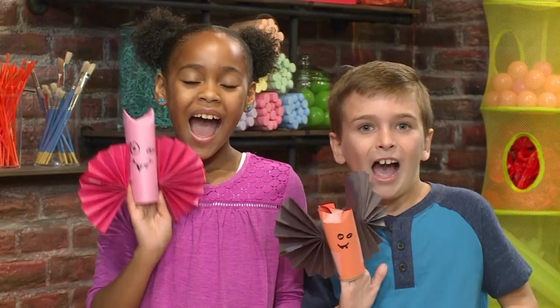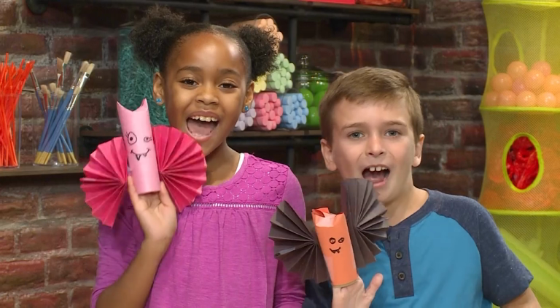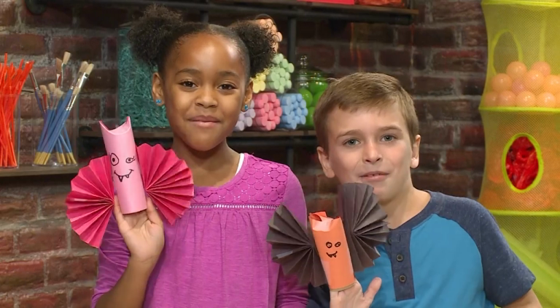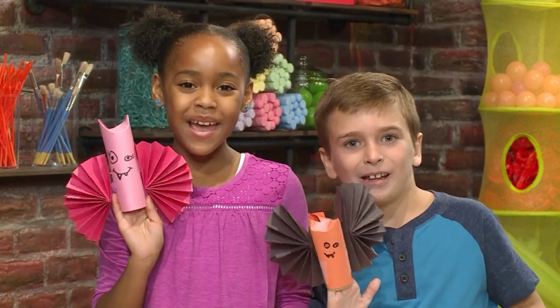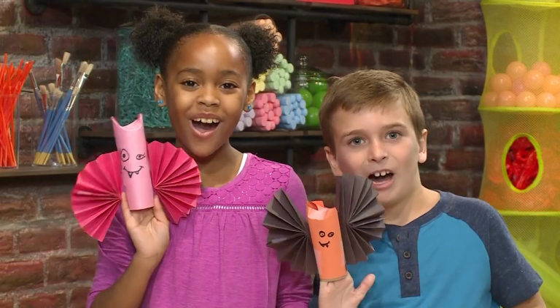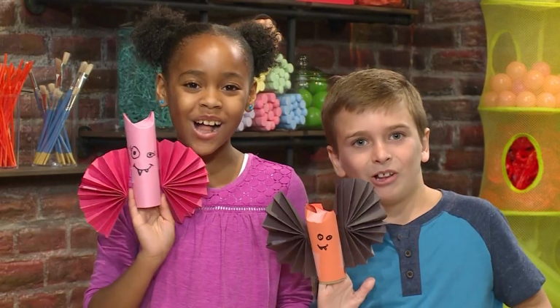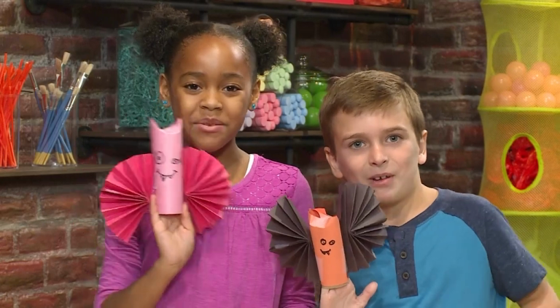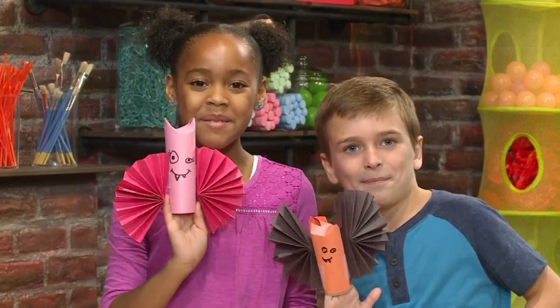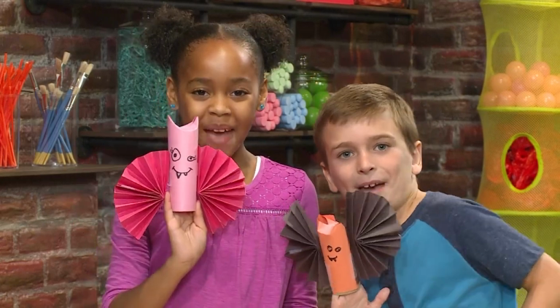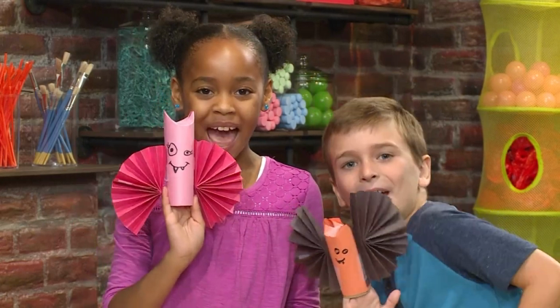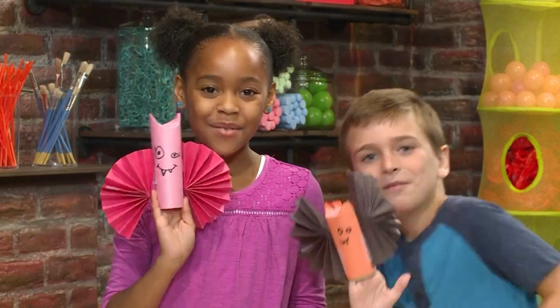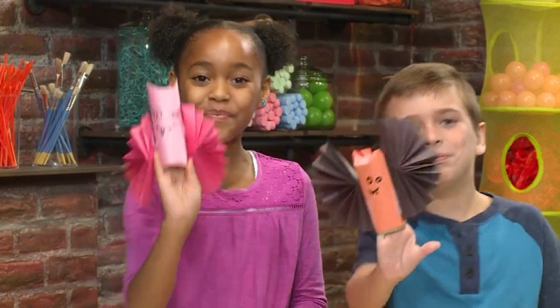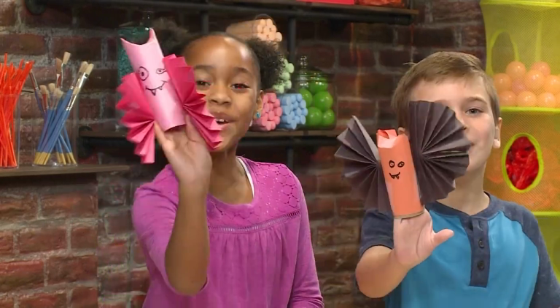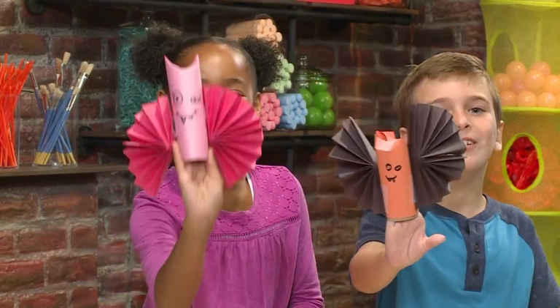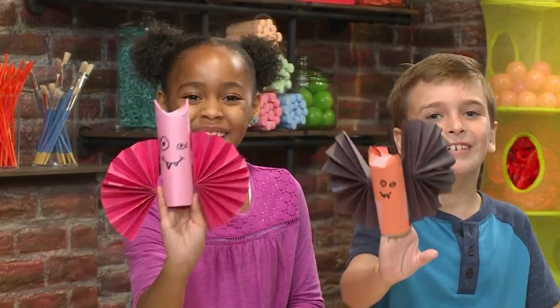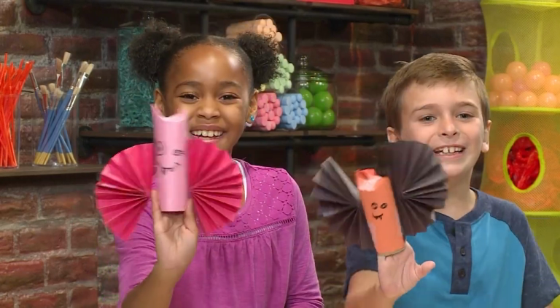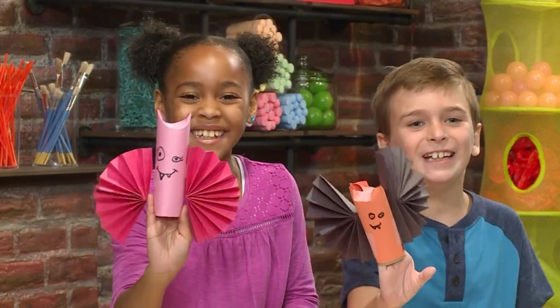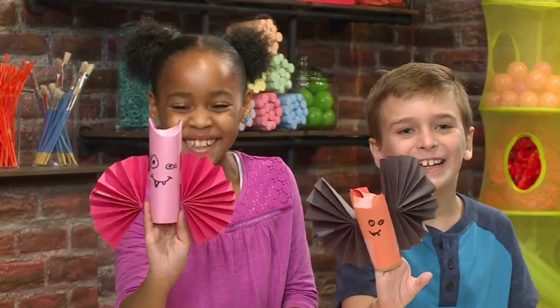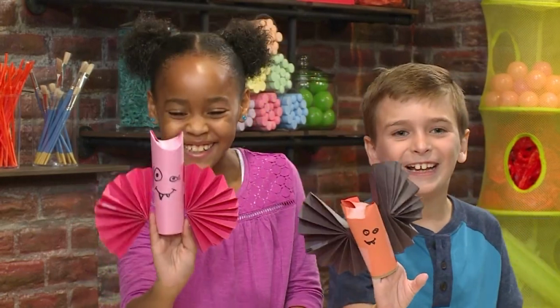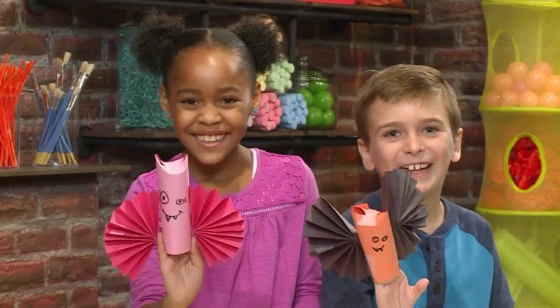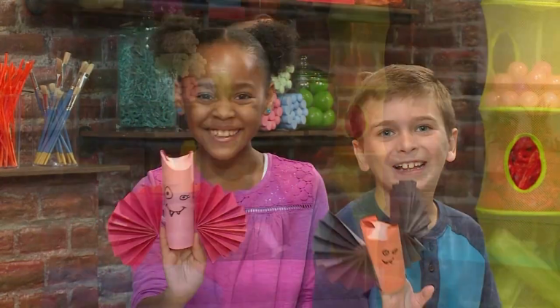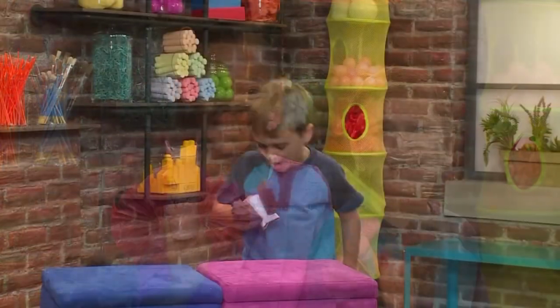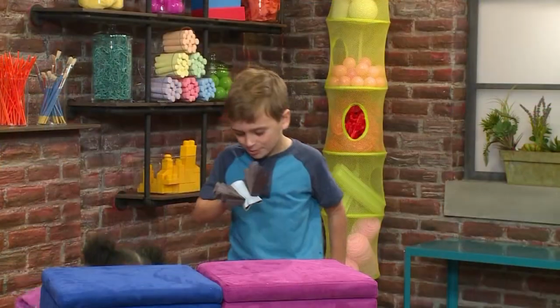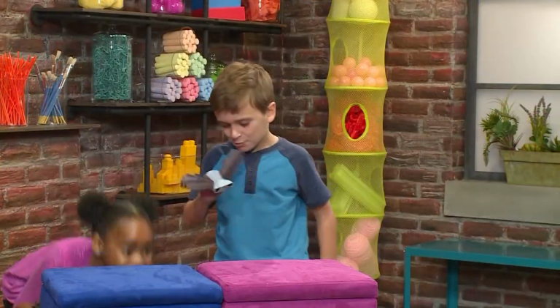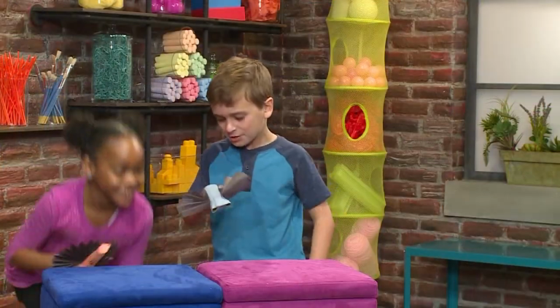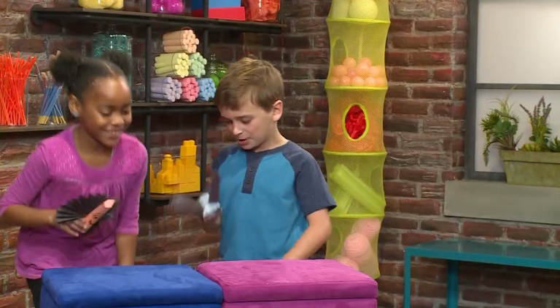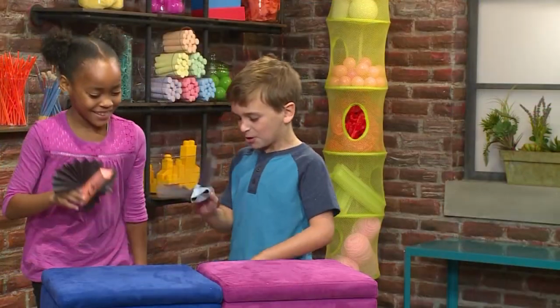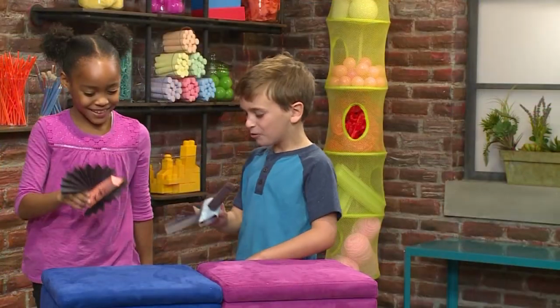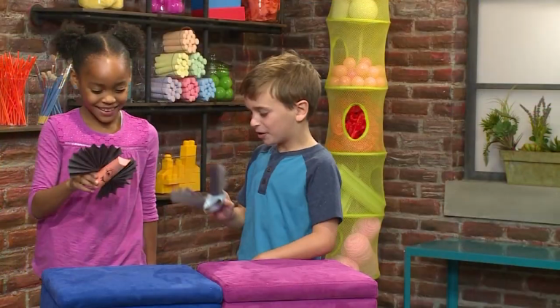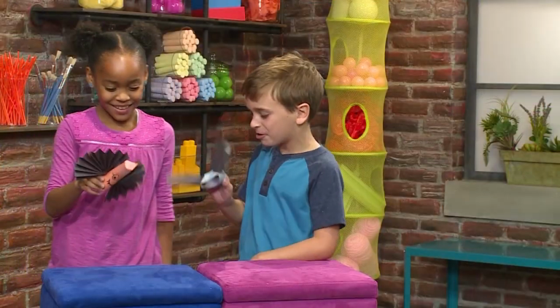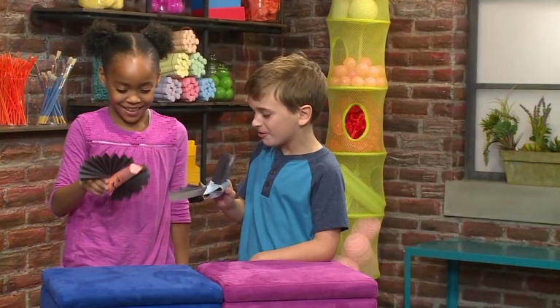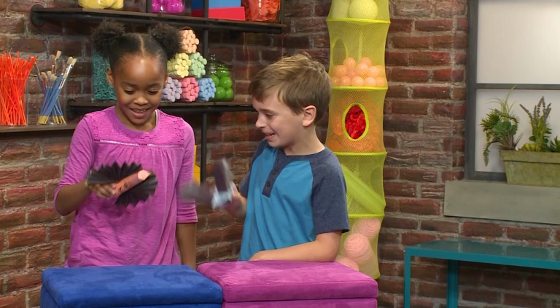How to make a Halloween bat! Boo! I'm so excited to go trick-or-treating!